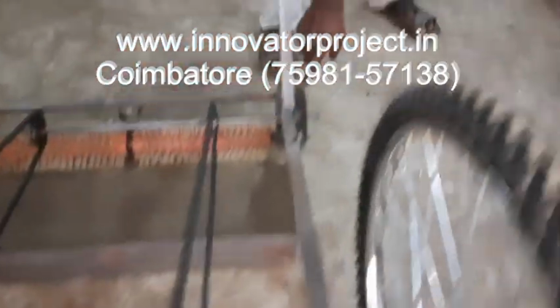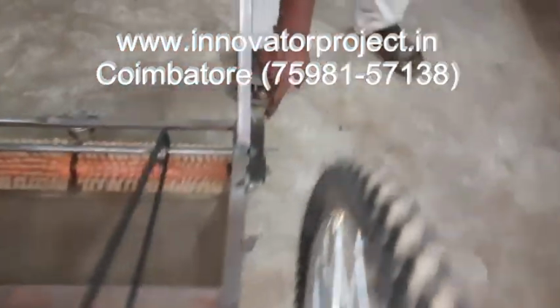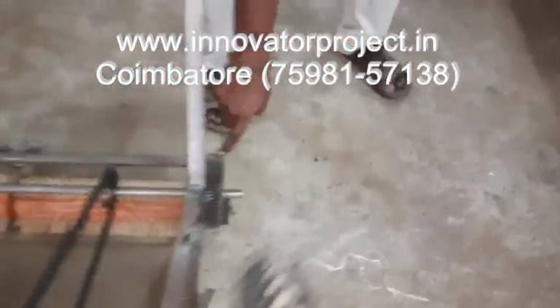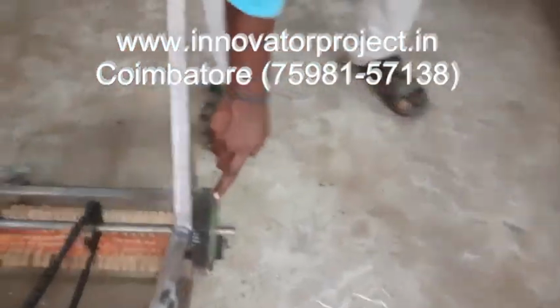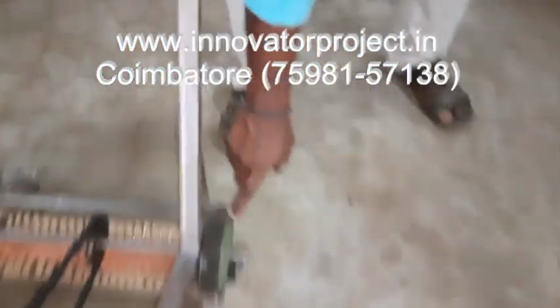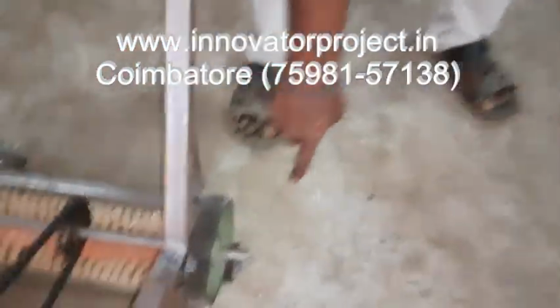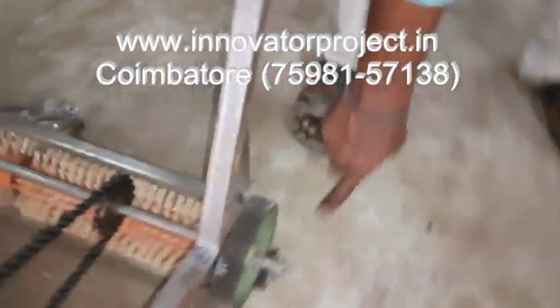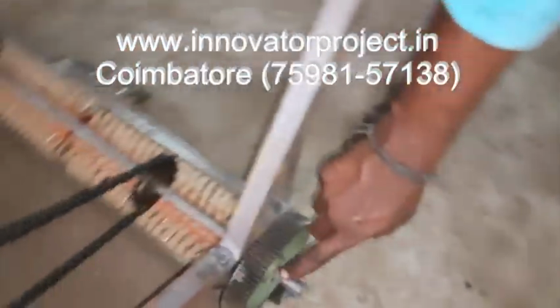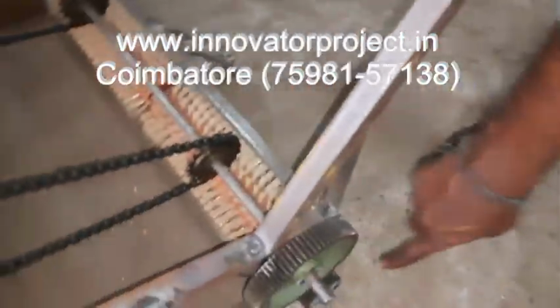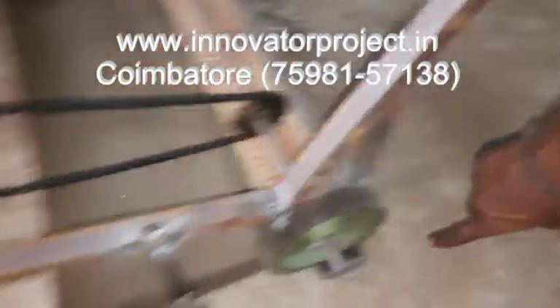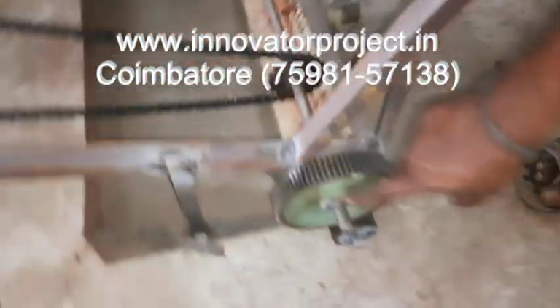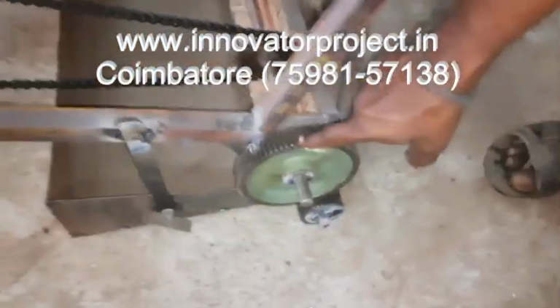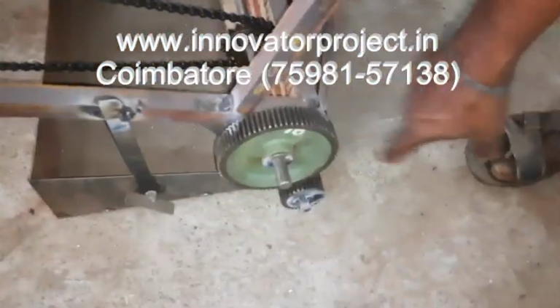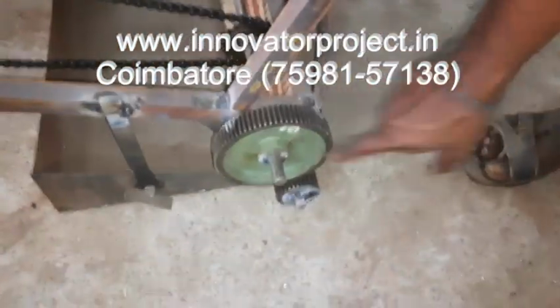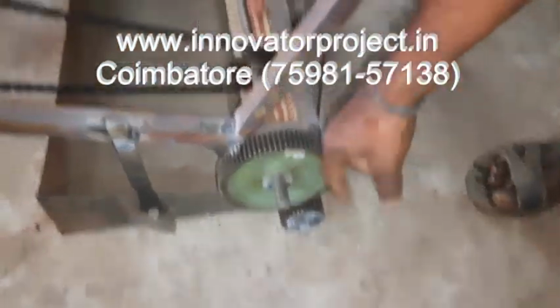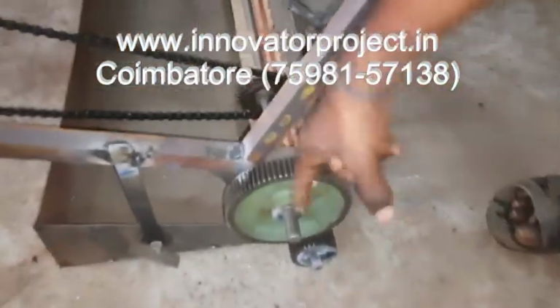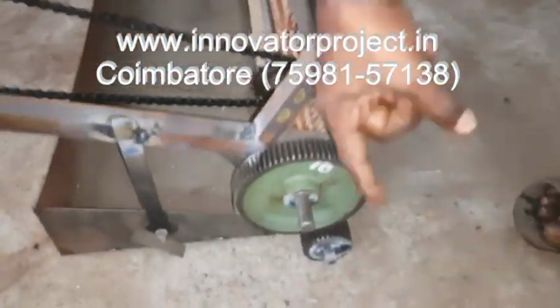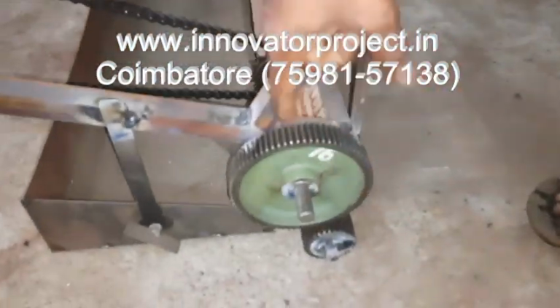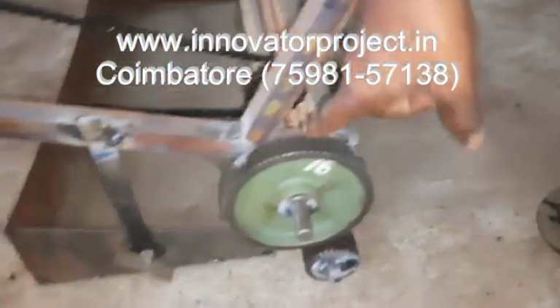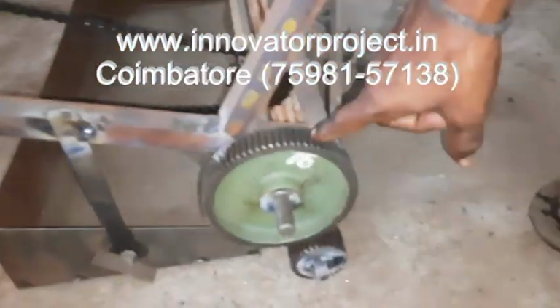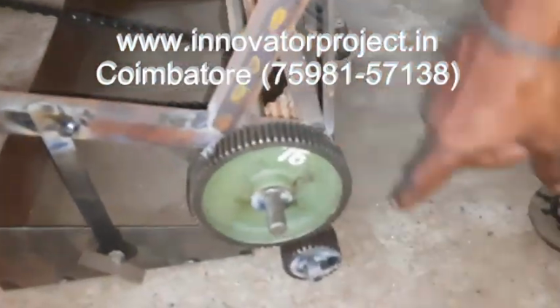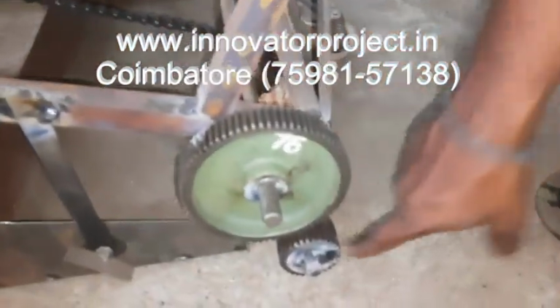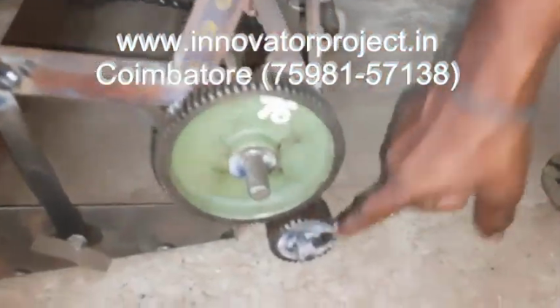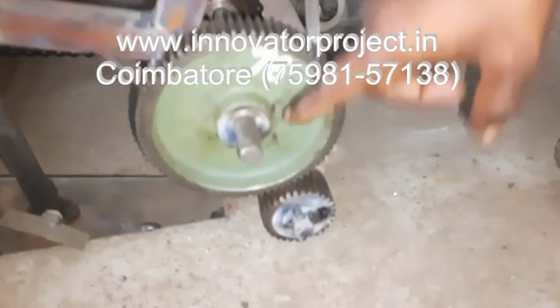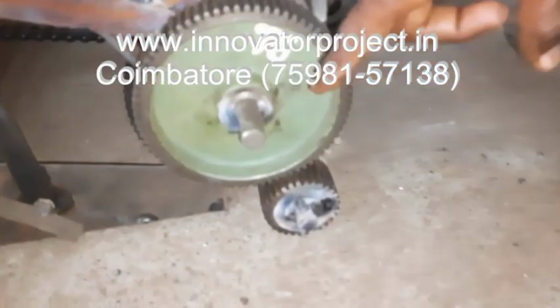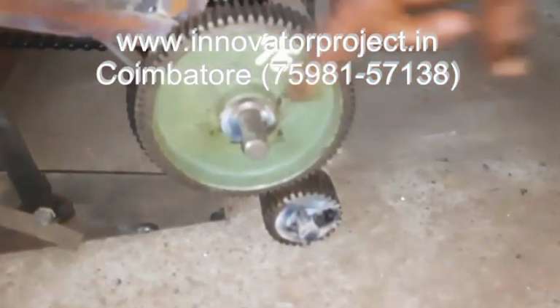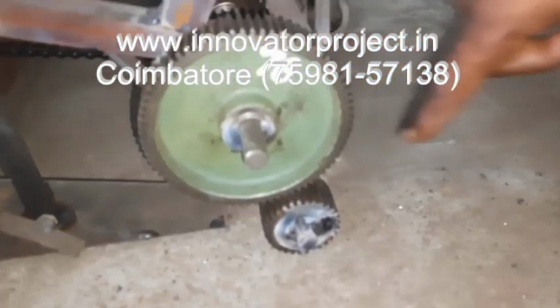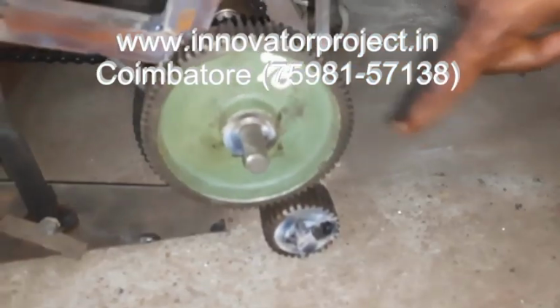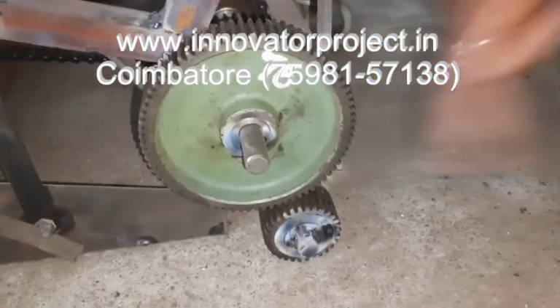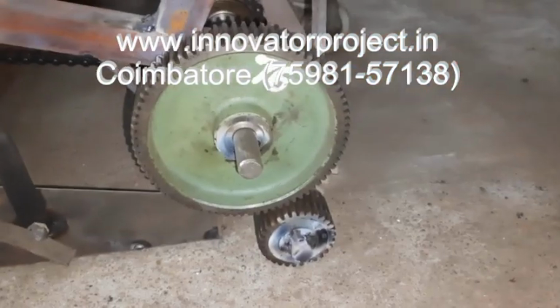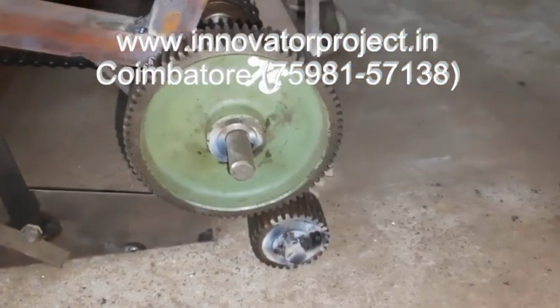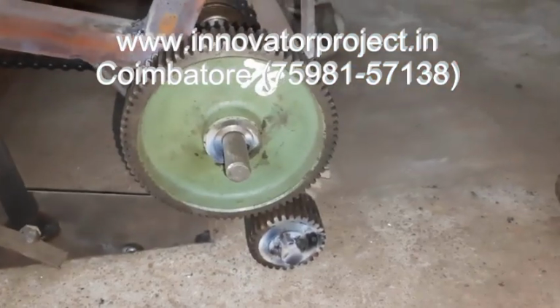Here you have a spur gear, also at a 1 to 5 ratio. It will be direction-changing, so the speed increases and the direction changes.